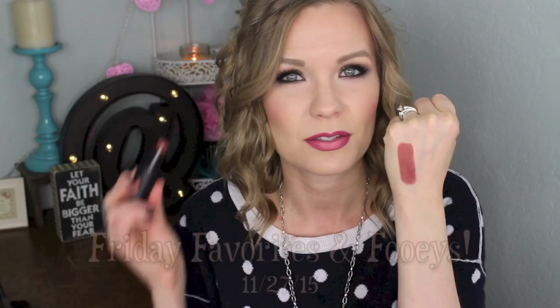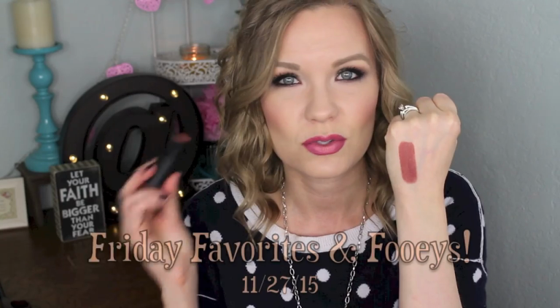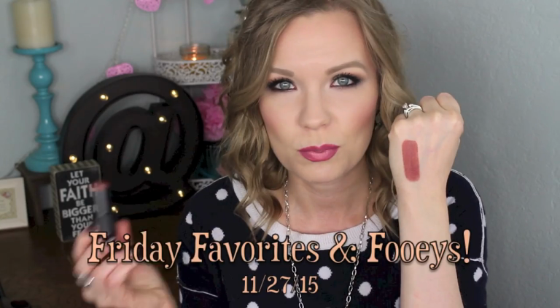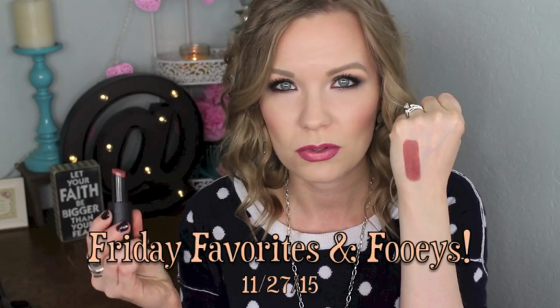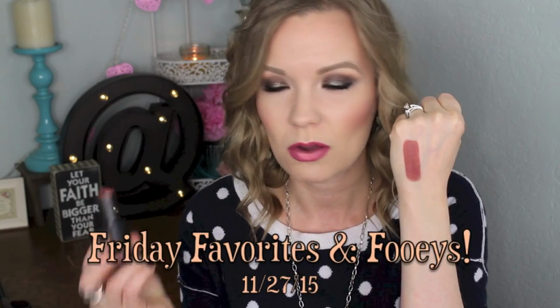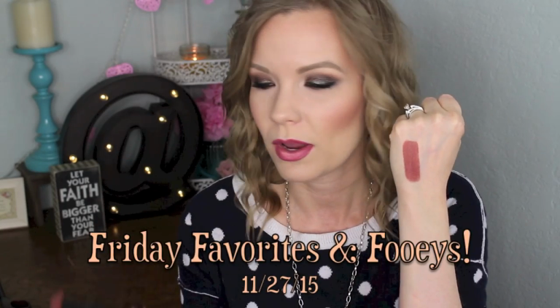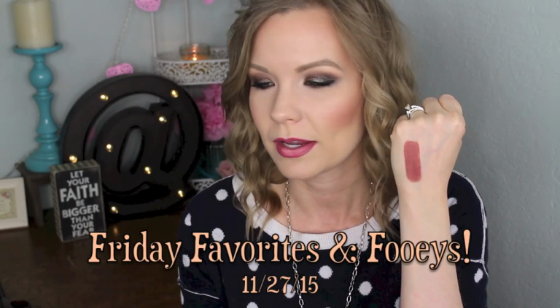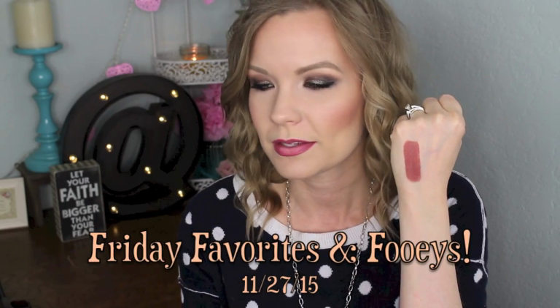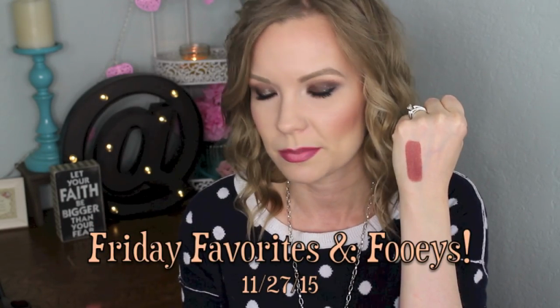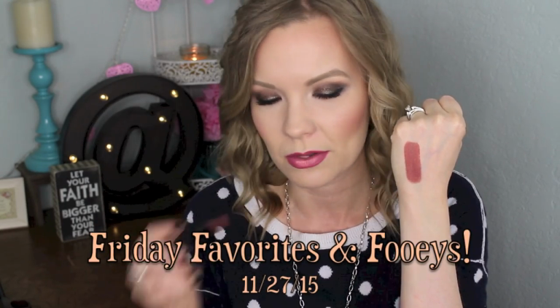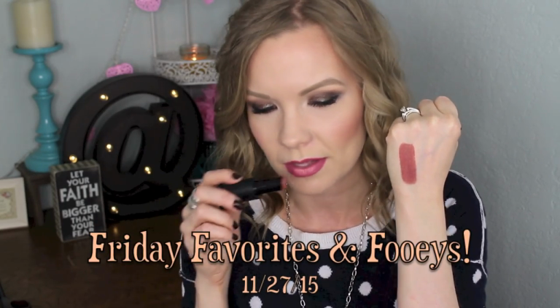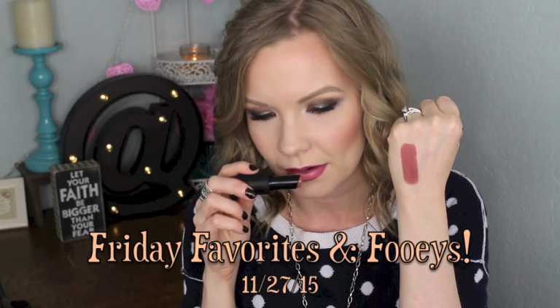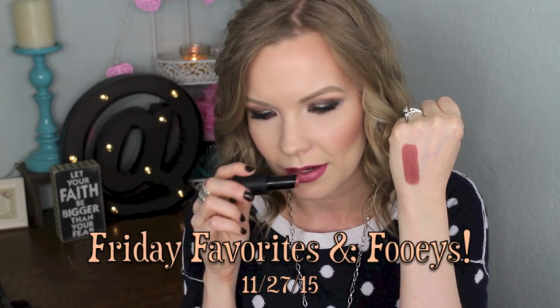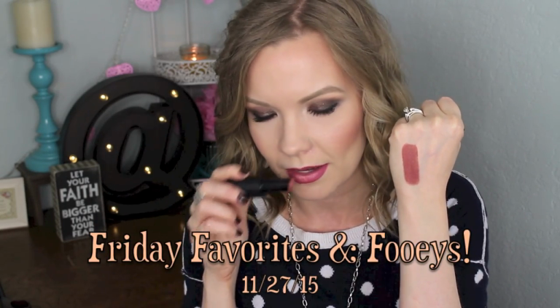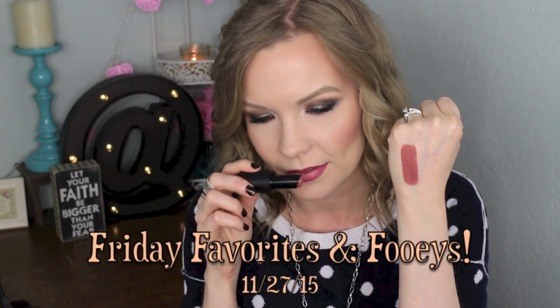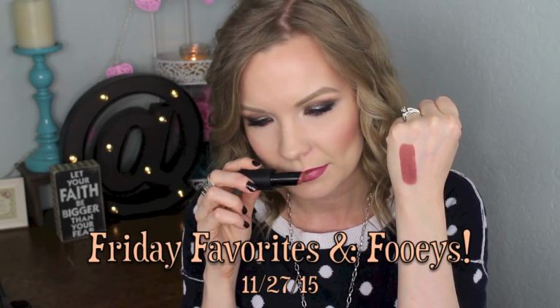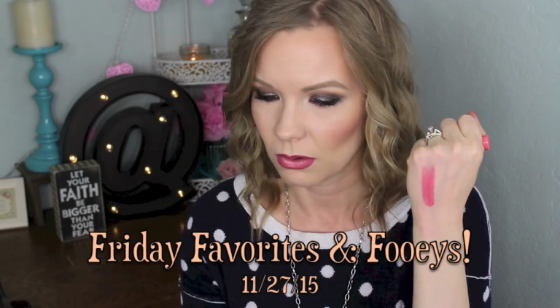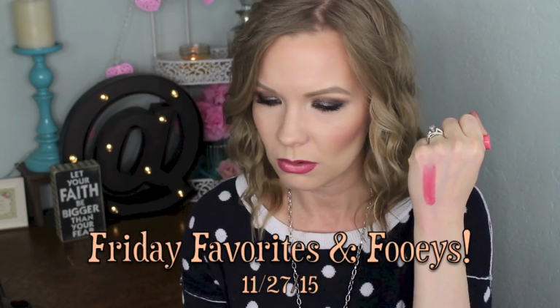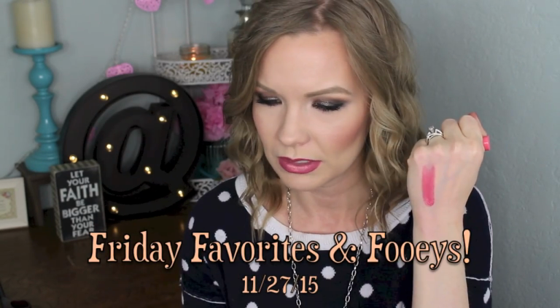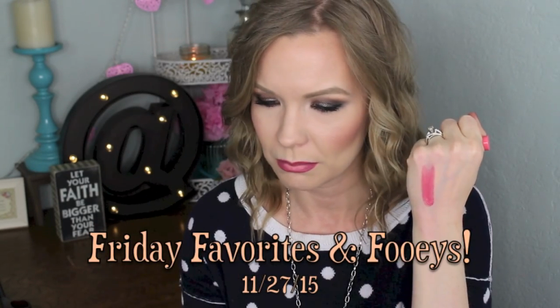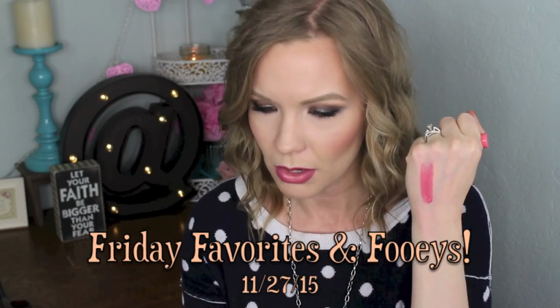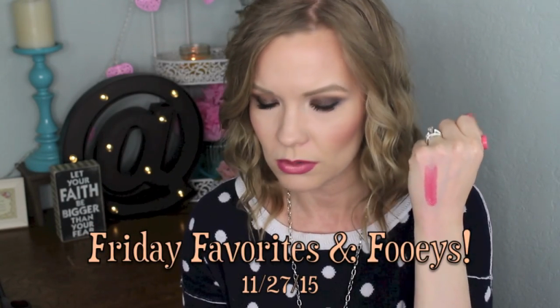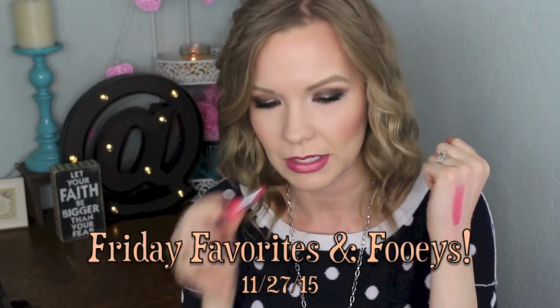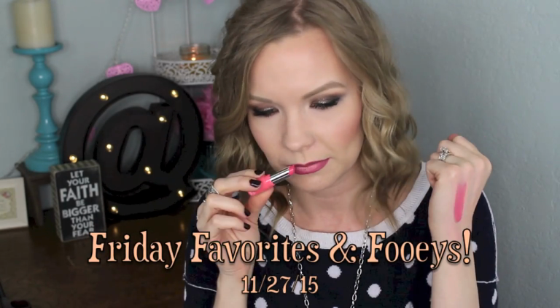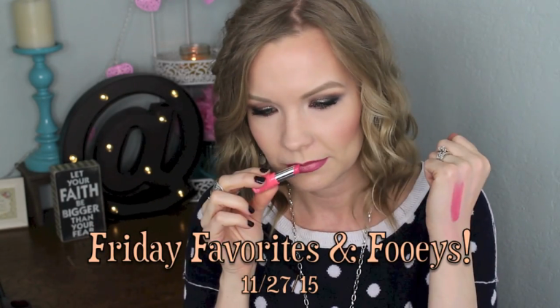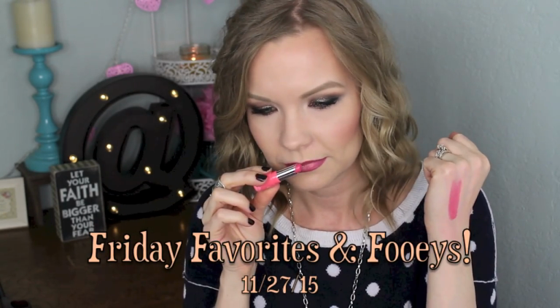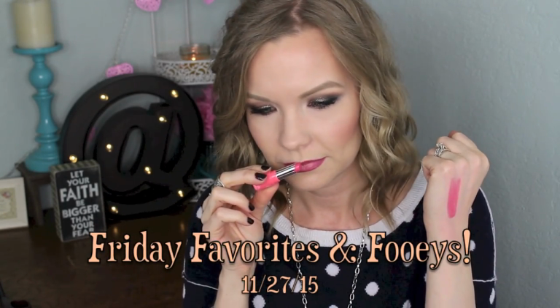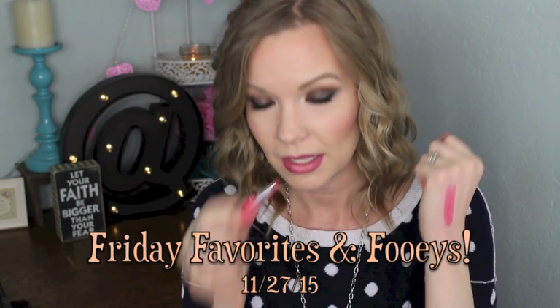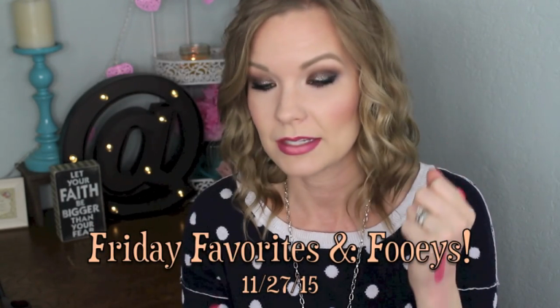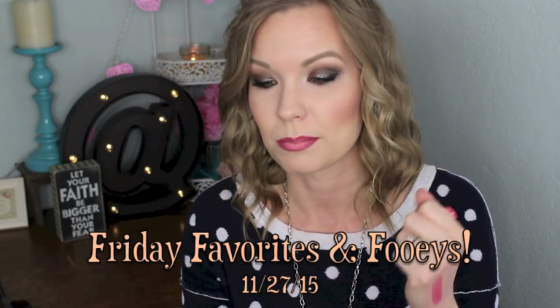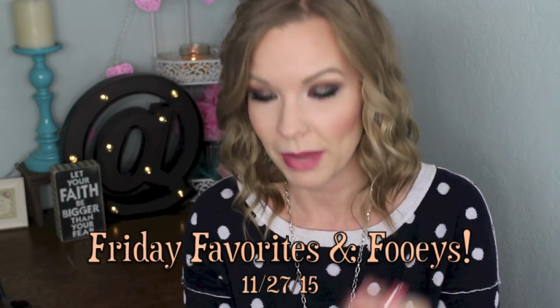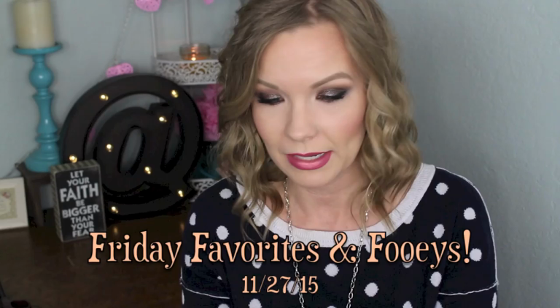It's super long wearing. It smells nice. Holy moly! That is bad.